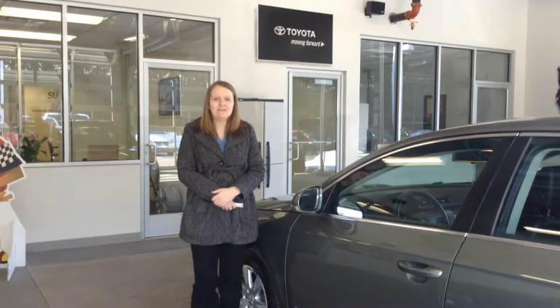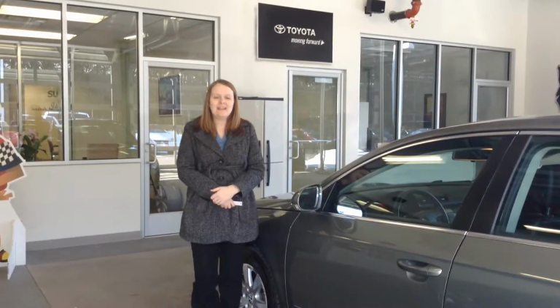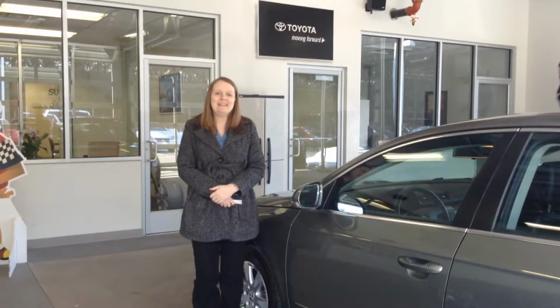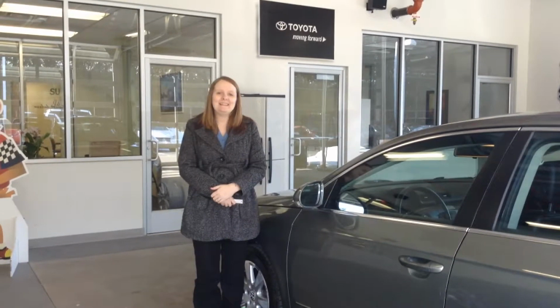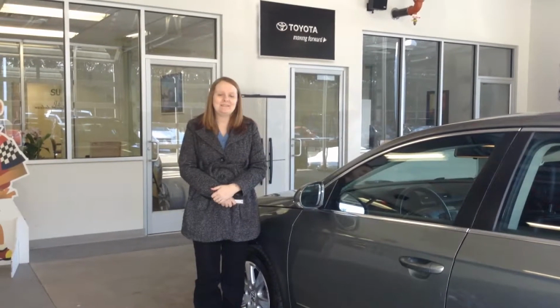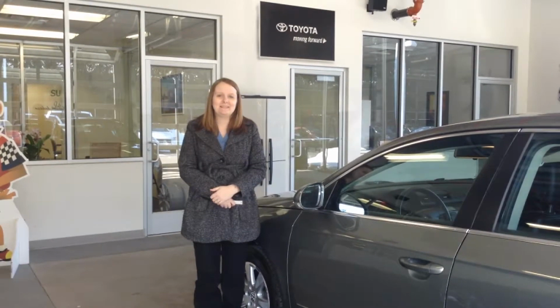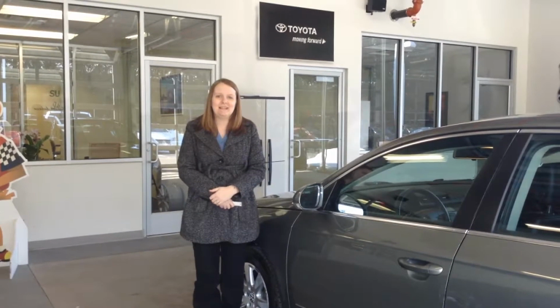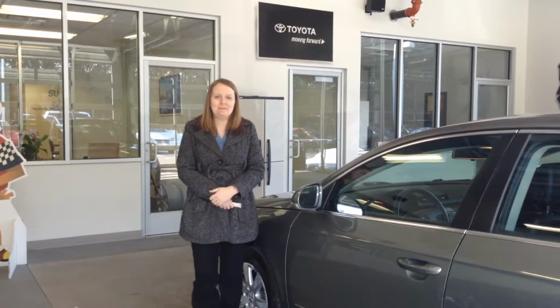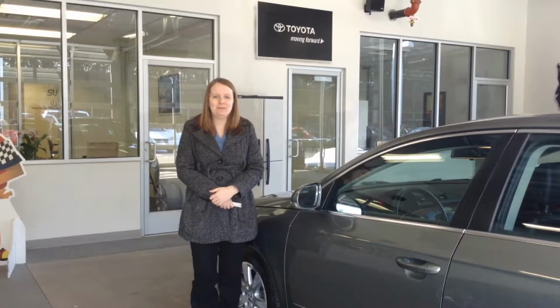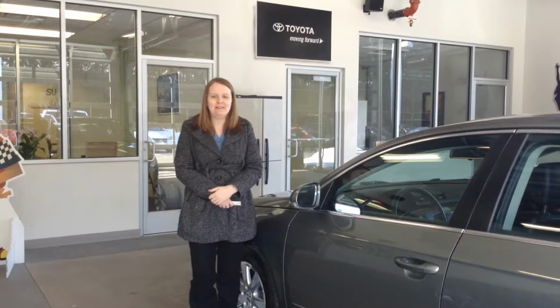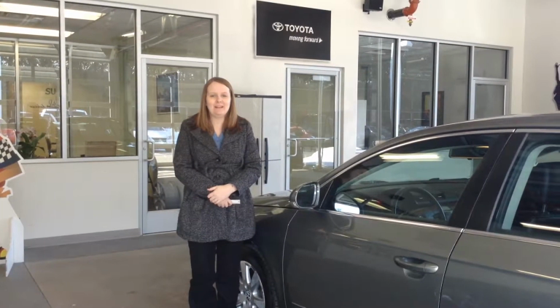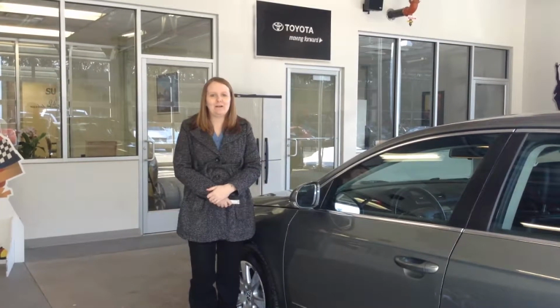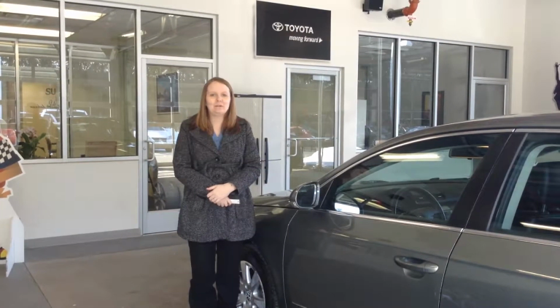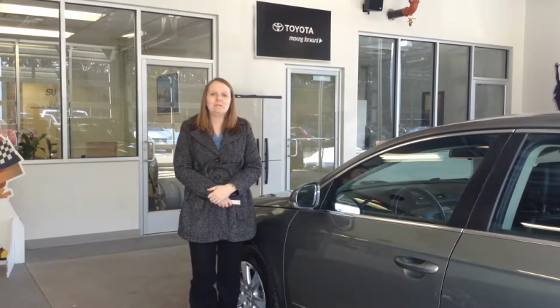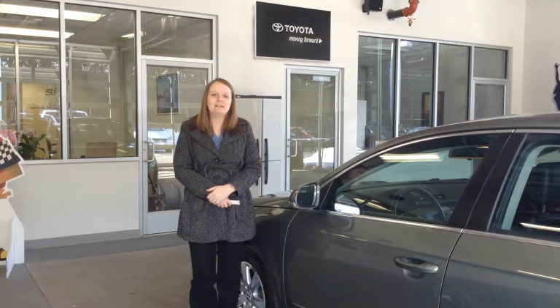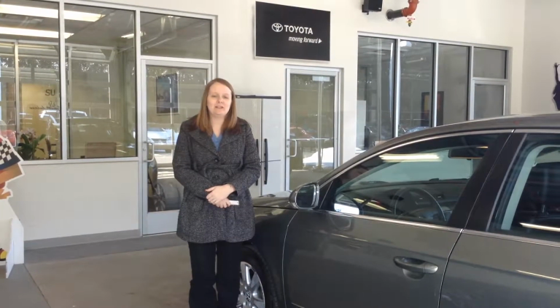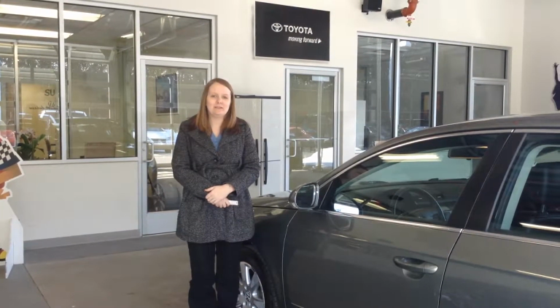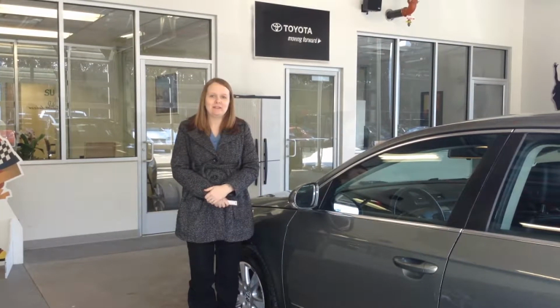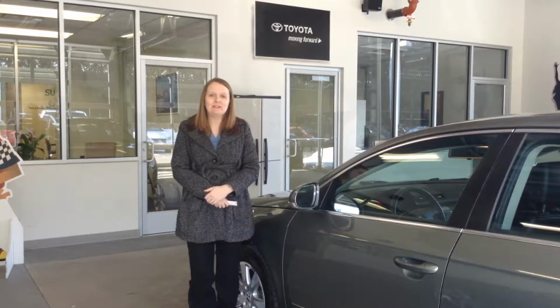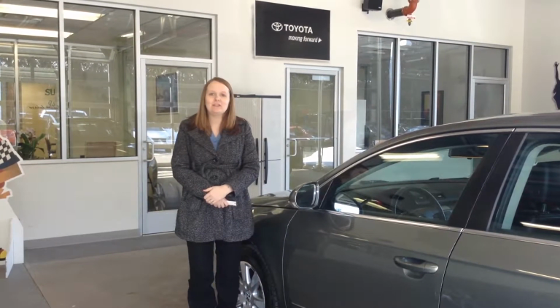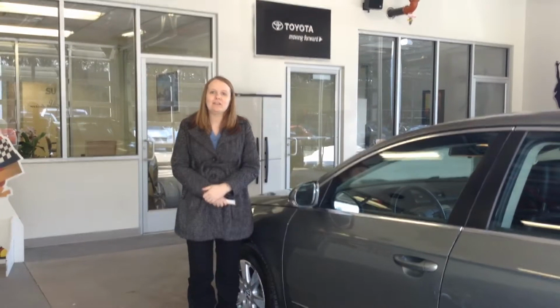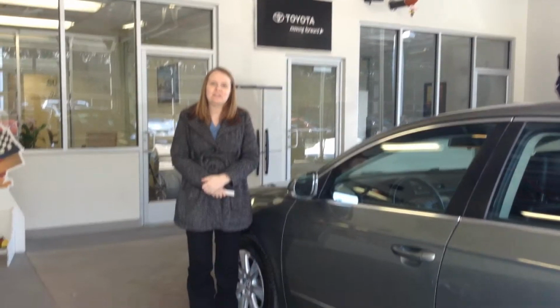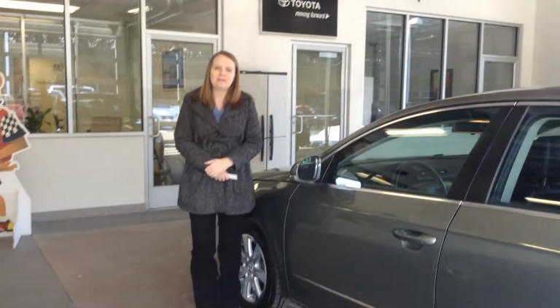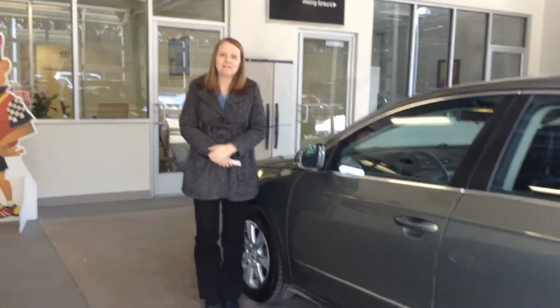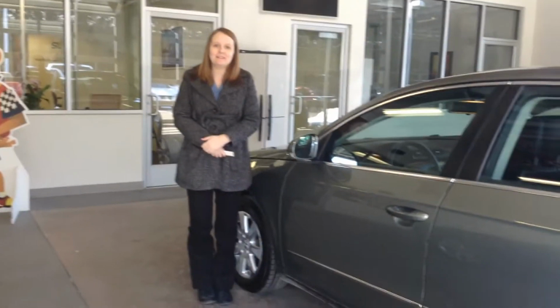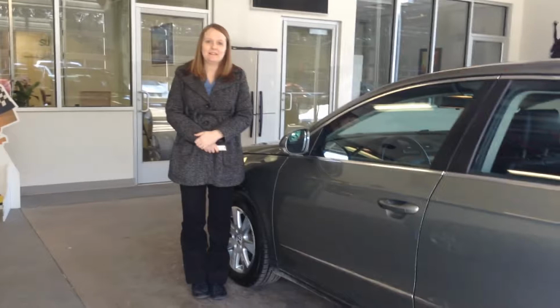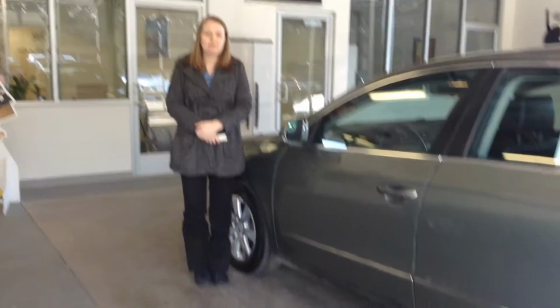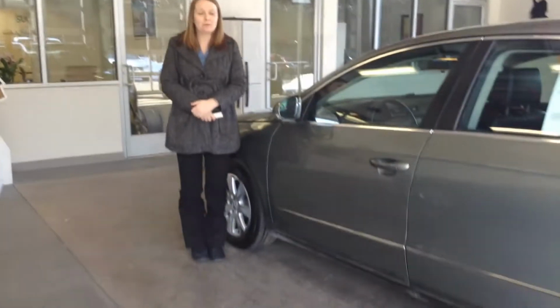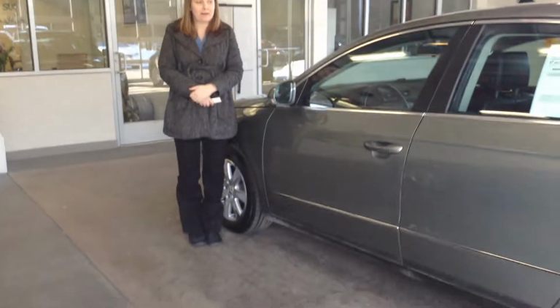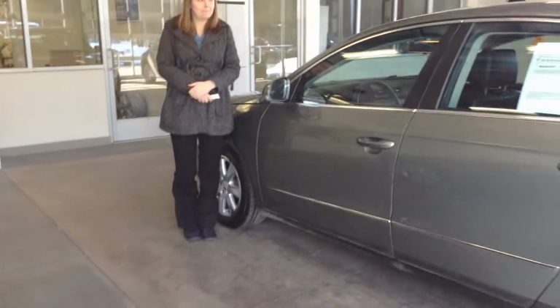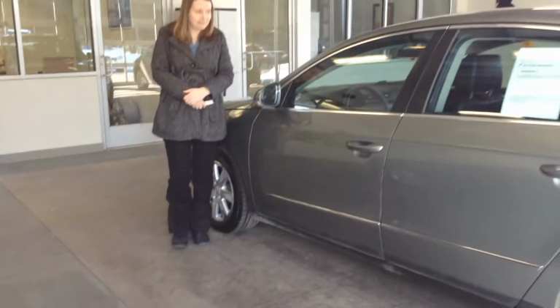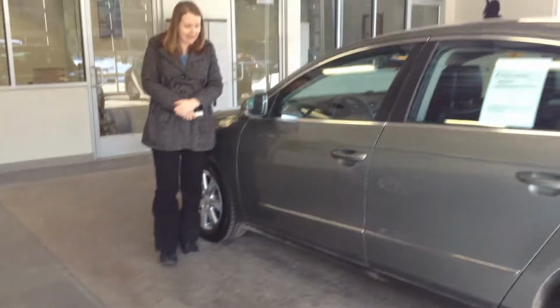Hi, this is Crystal at Team Toyota on Route 41 in Chererville. I'm here to show you this 2006 Volkswagen Passat.